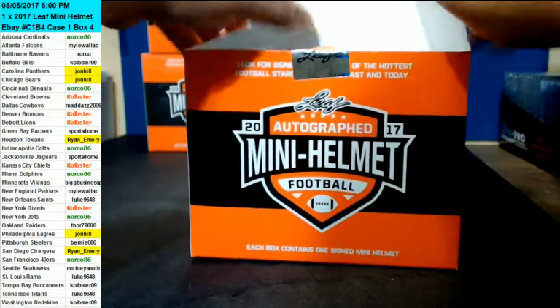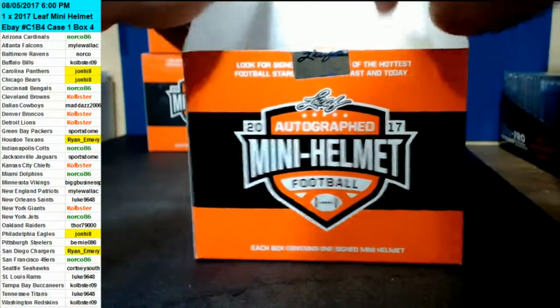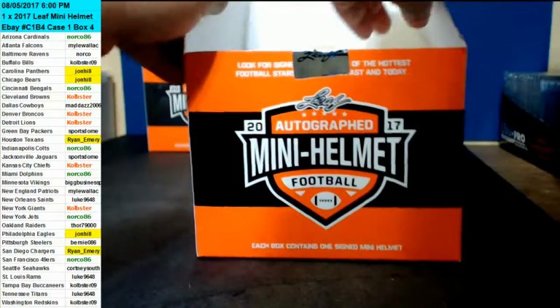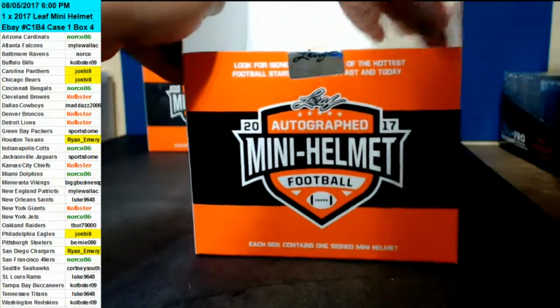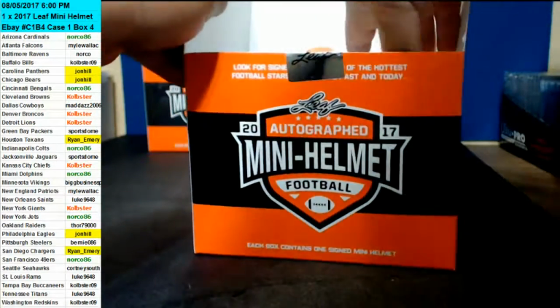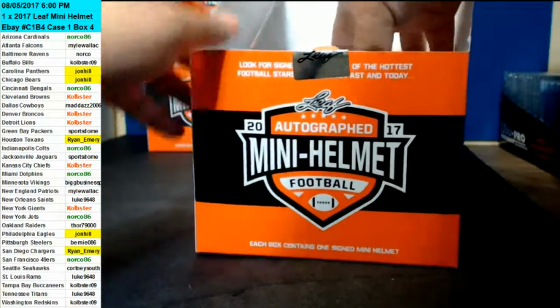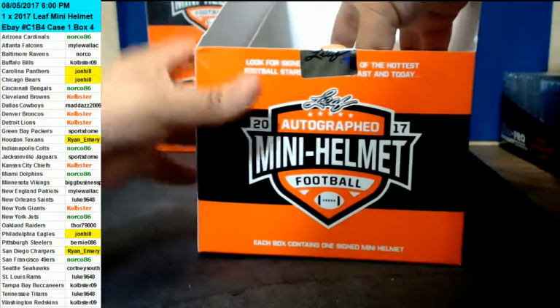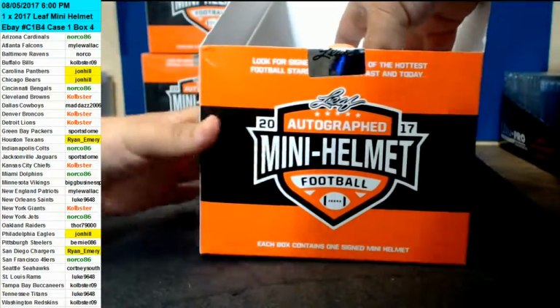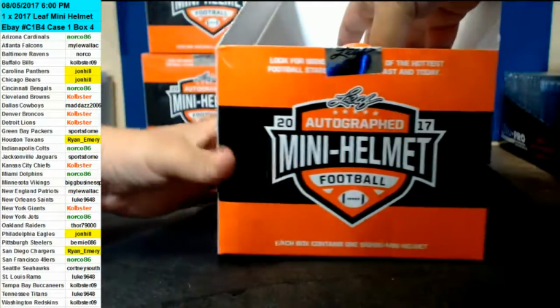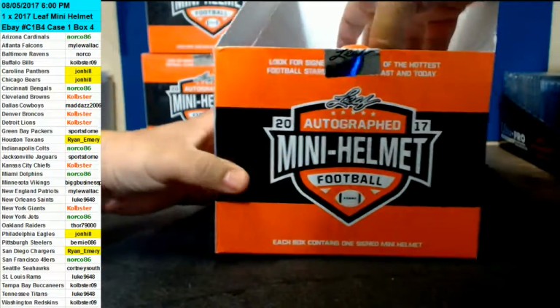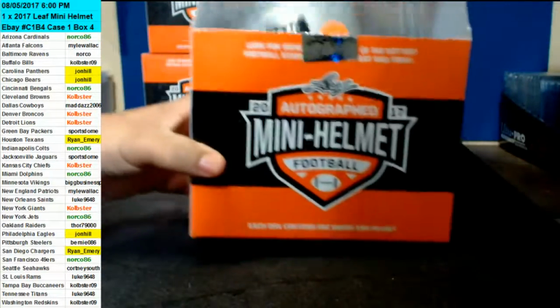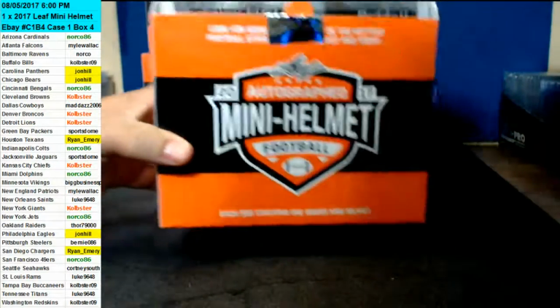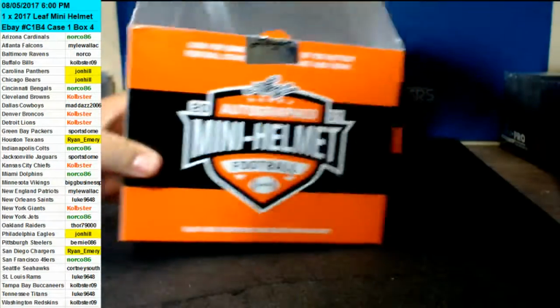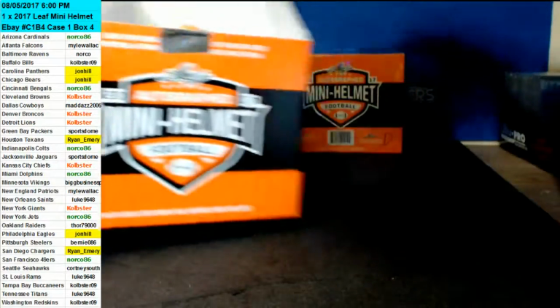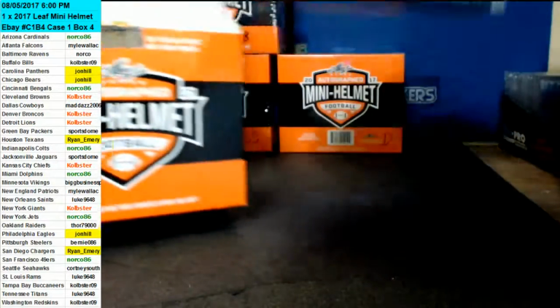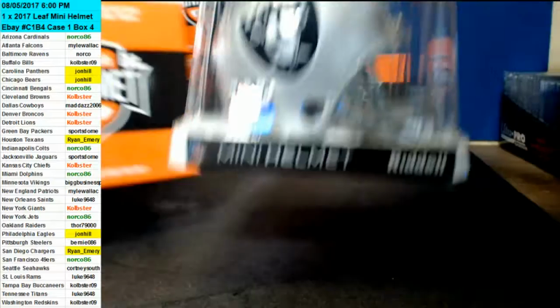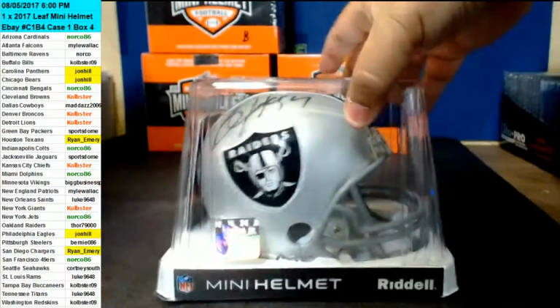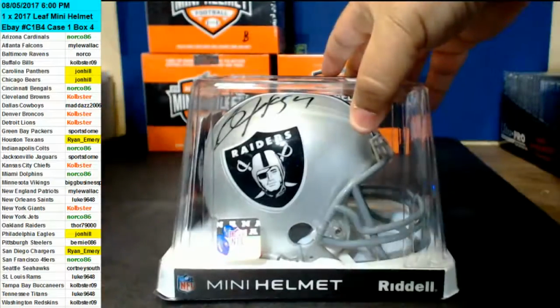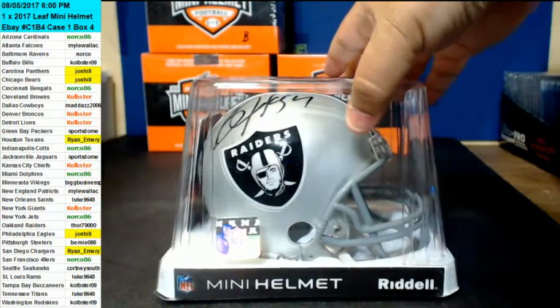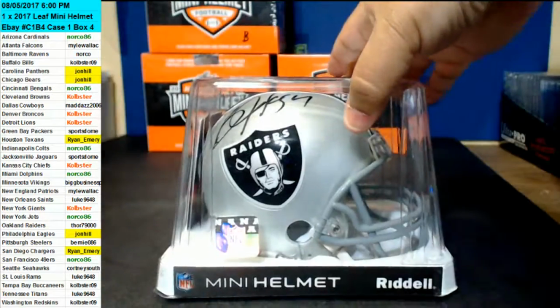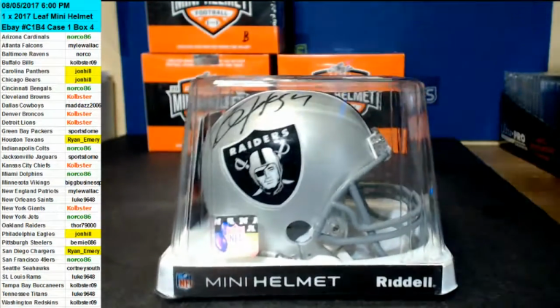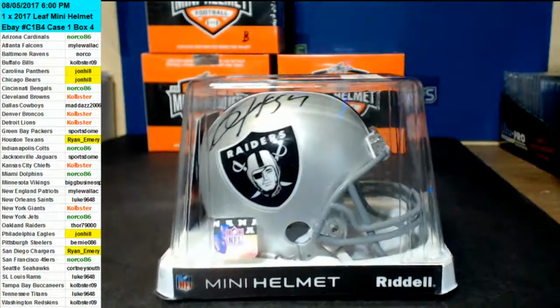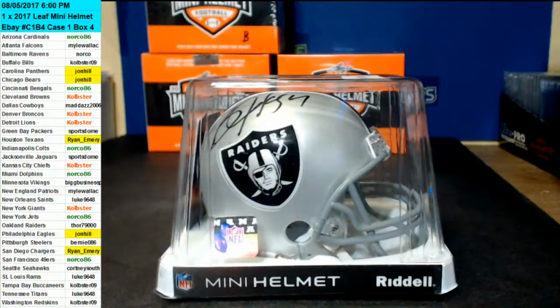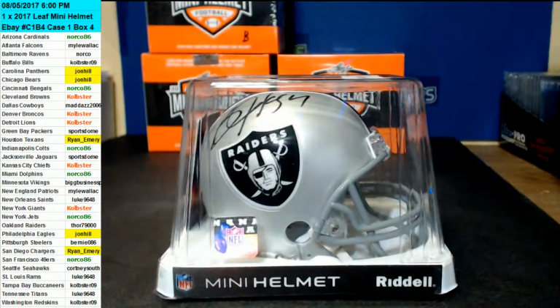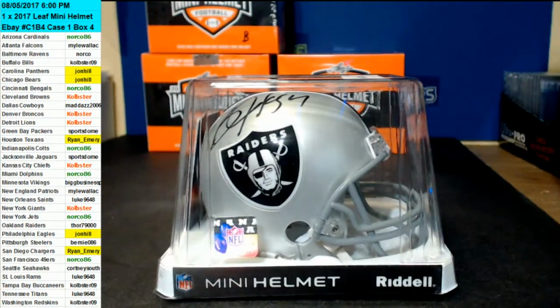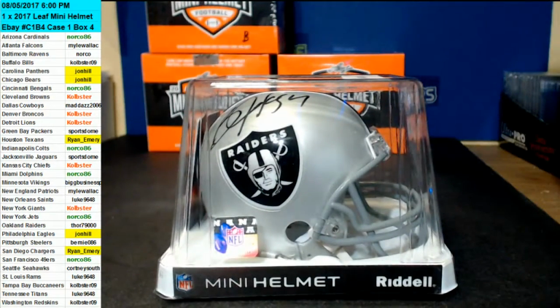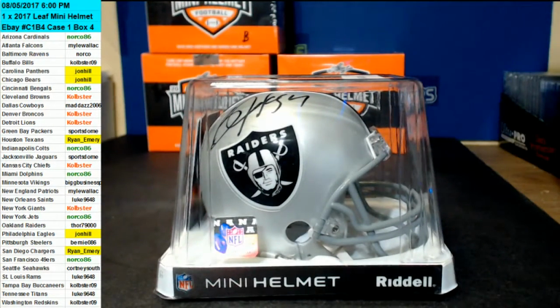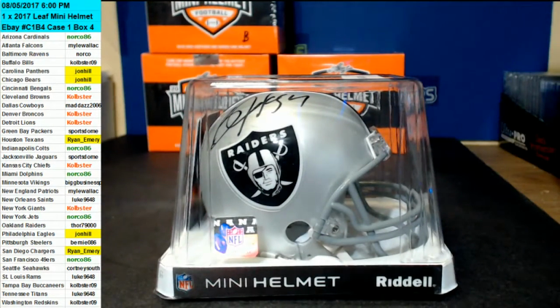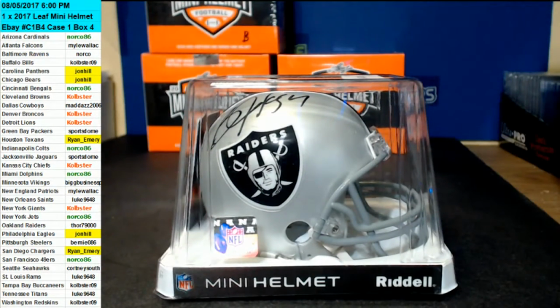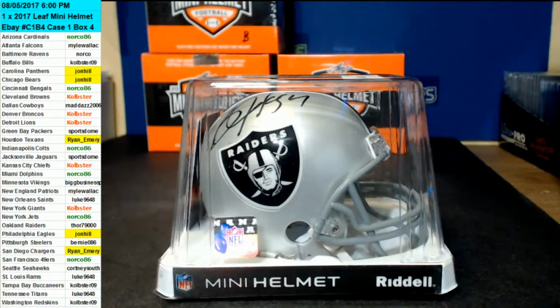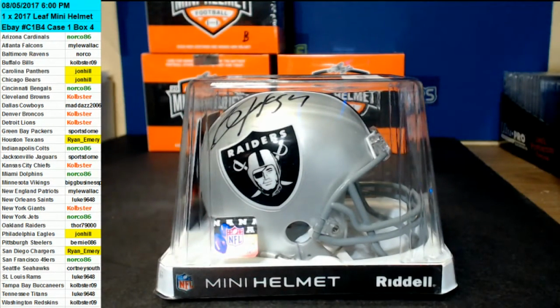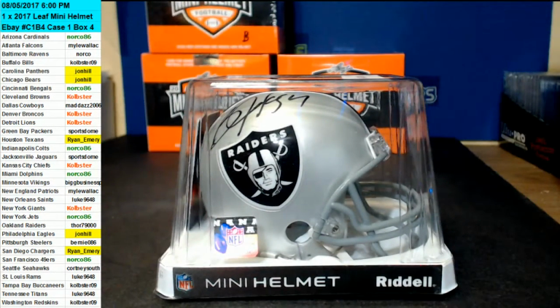Oh wow, this is a nice one right here. Bo Jackson. Oh wow, Bo Jackson — he's got the Raiders.